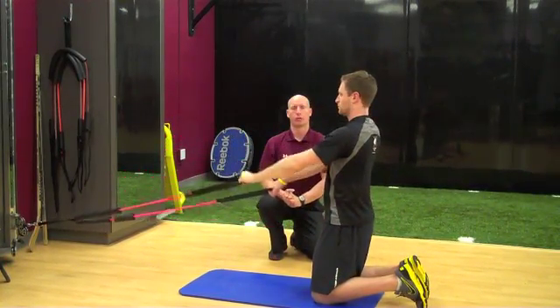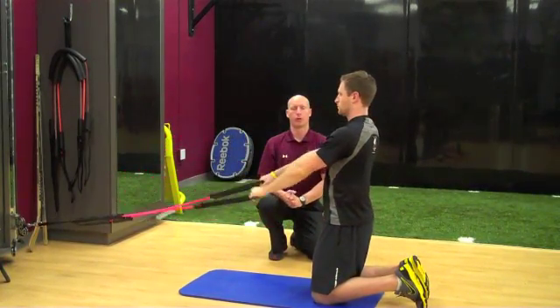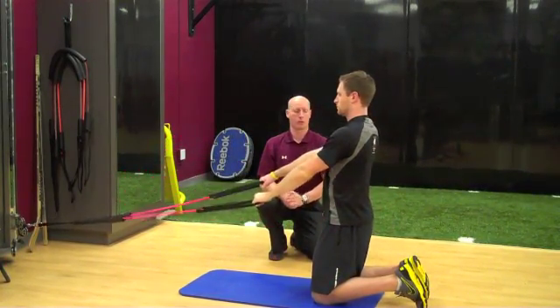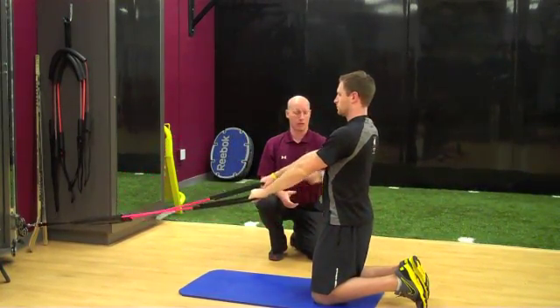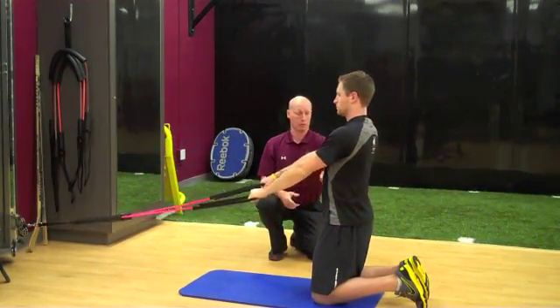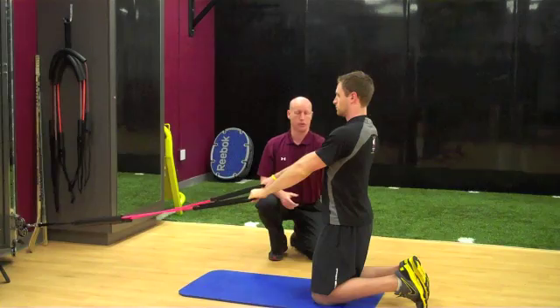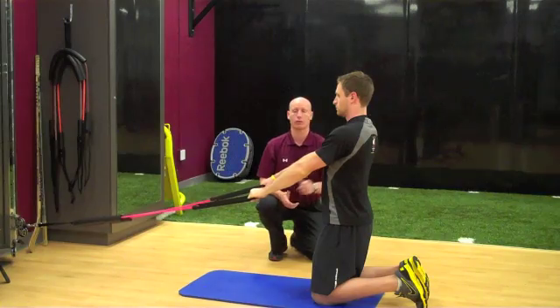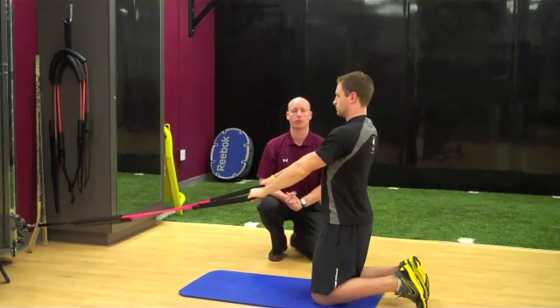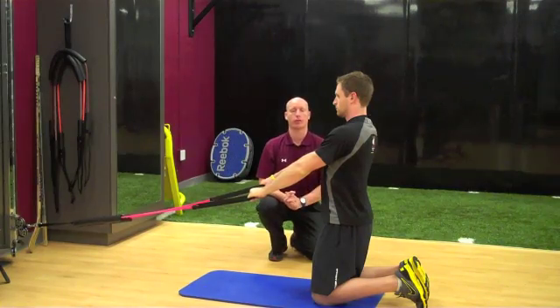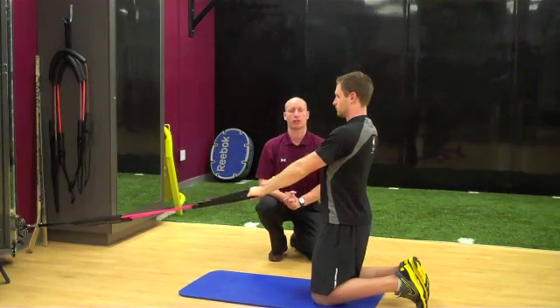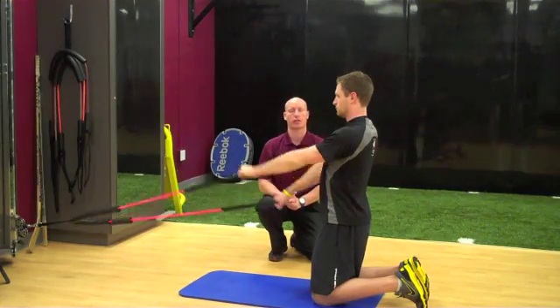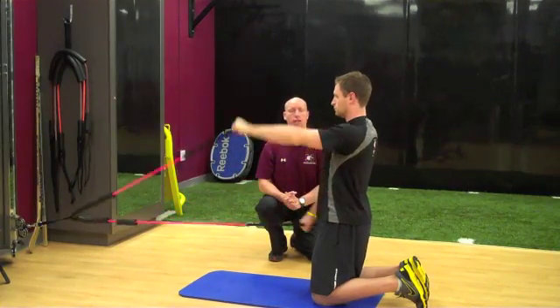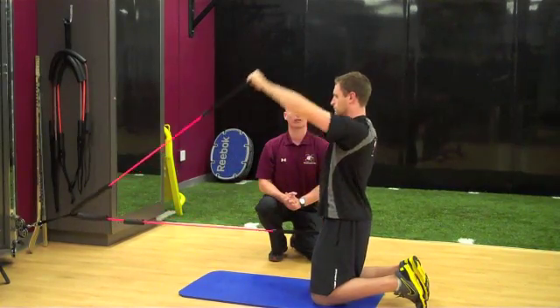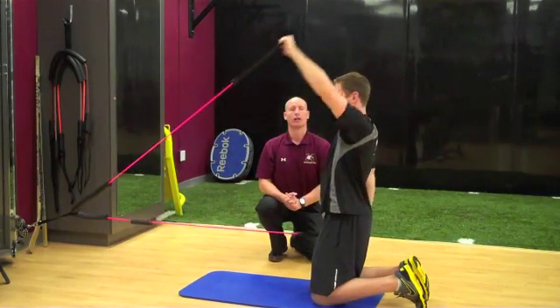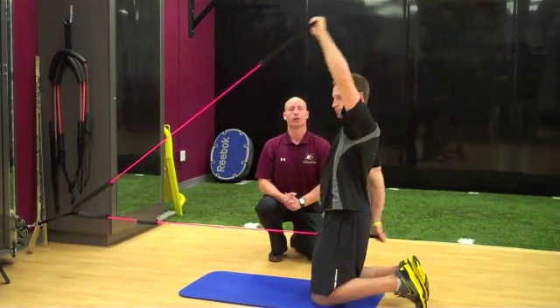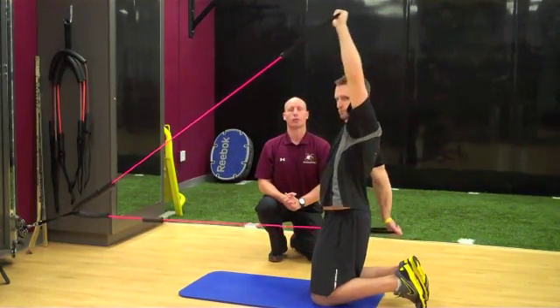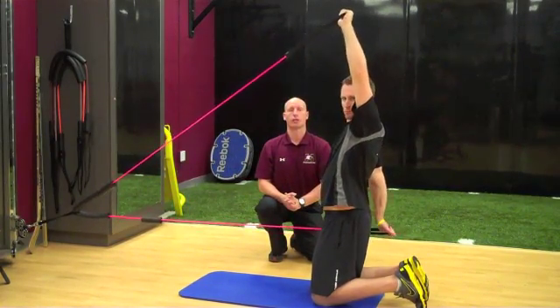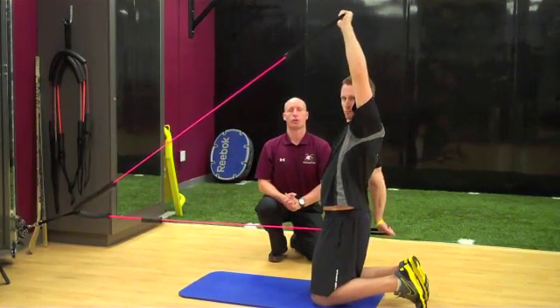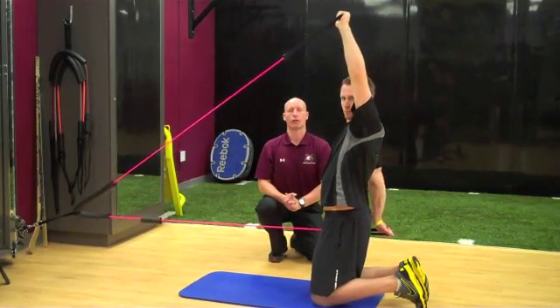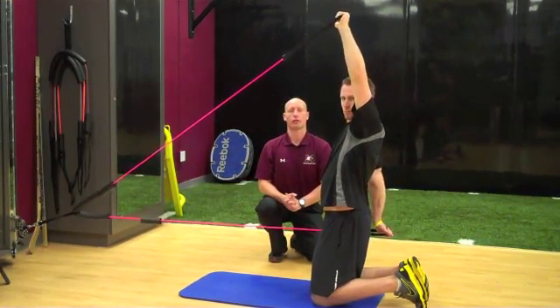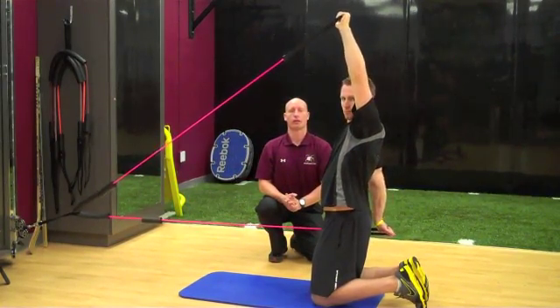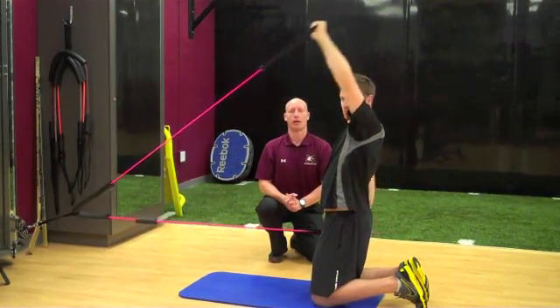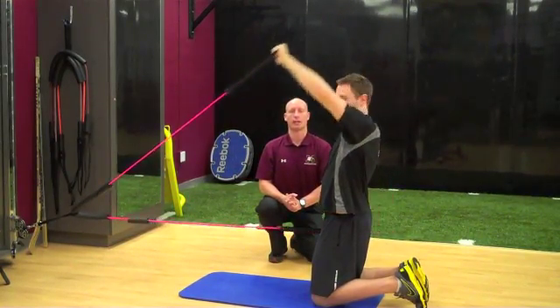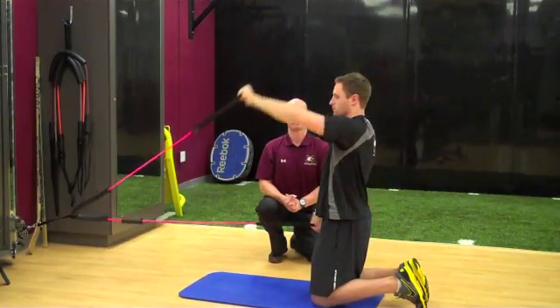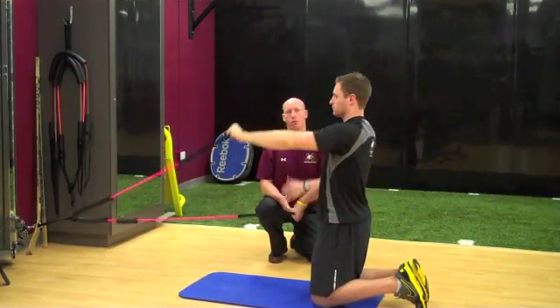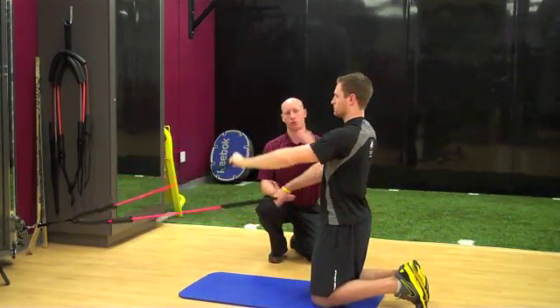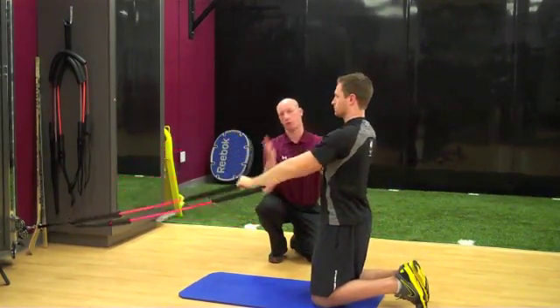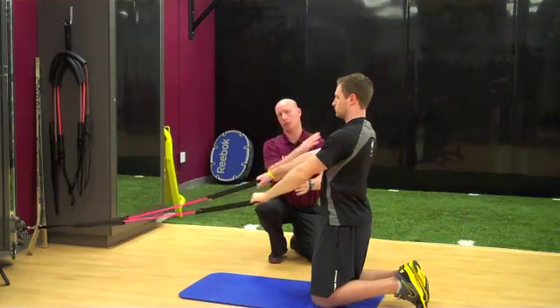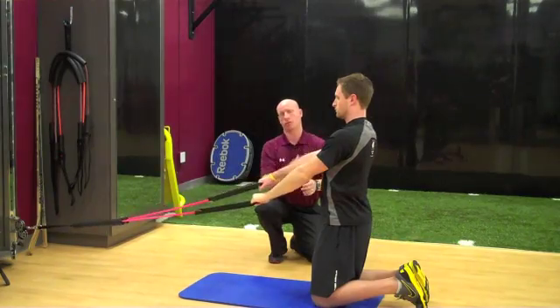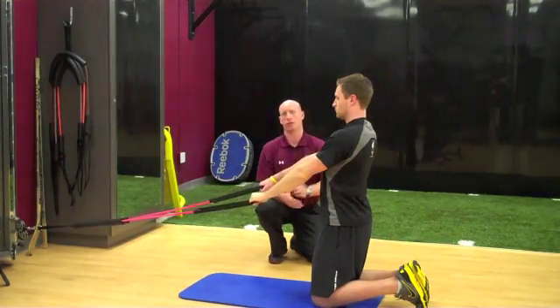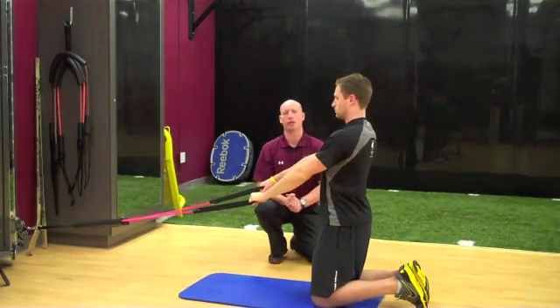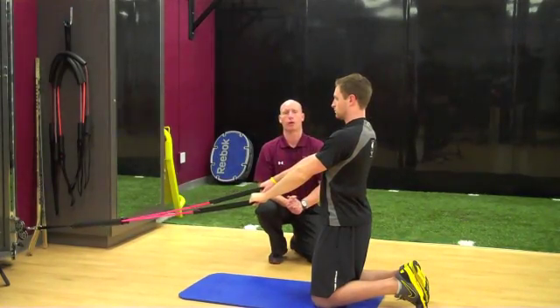Repeat one more time. Torso, glutes, flexion, extension, rotate towards, and then back down. And of course you'd rotate towards the other side as well.